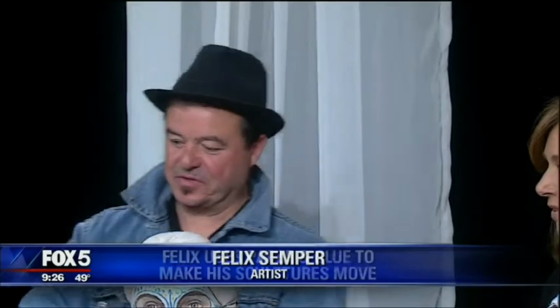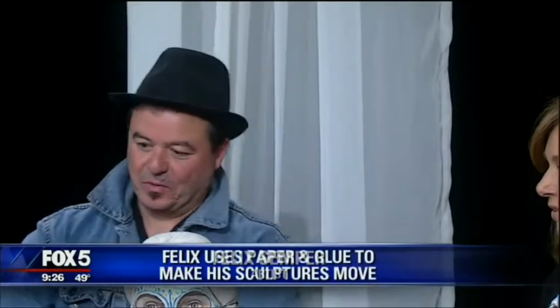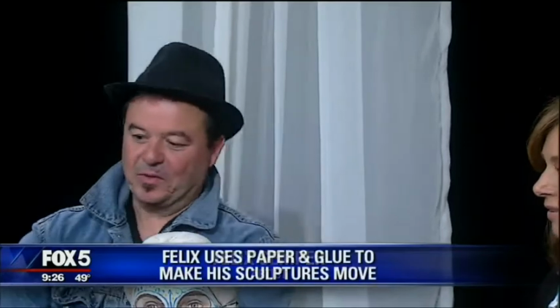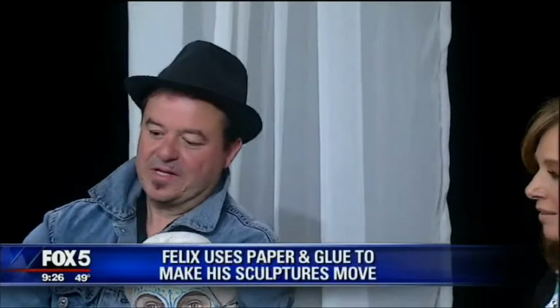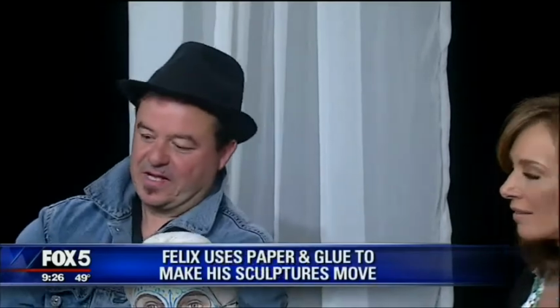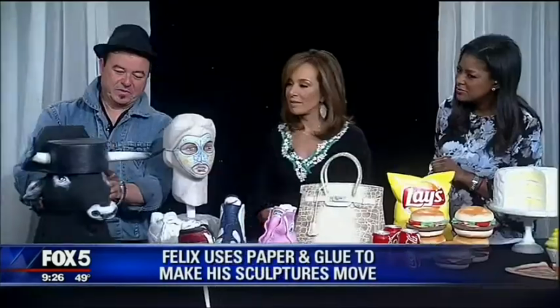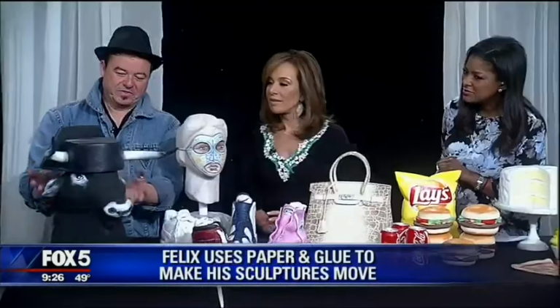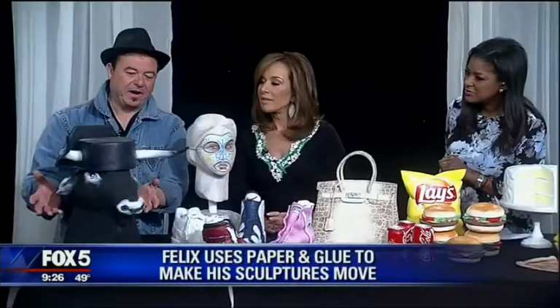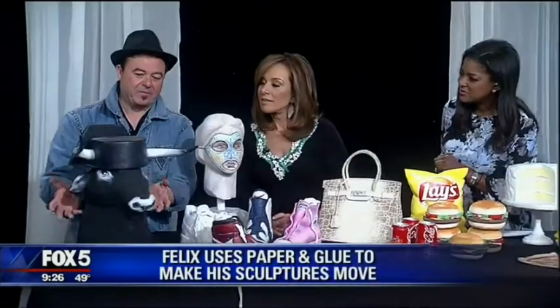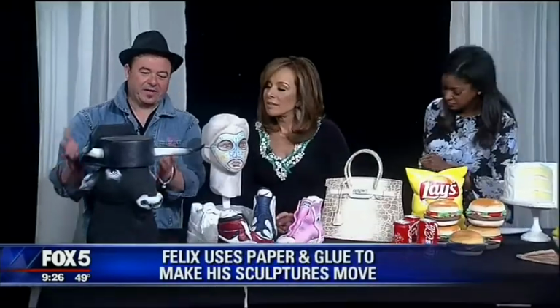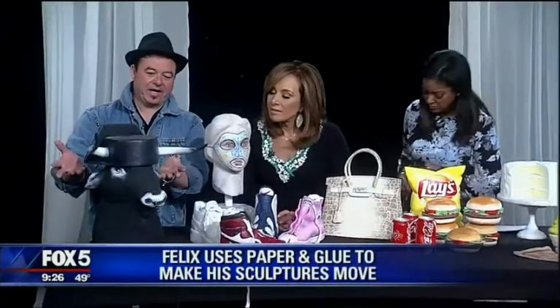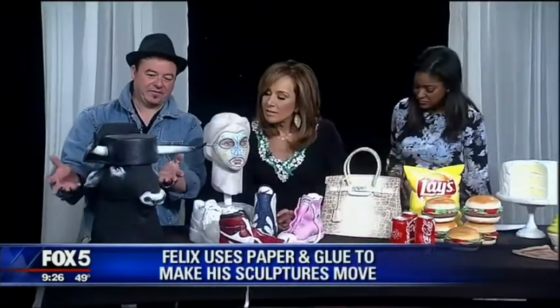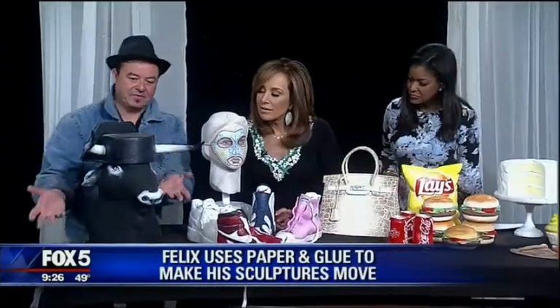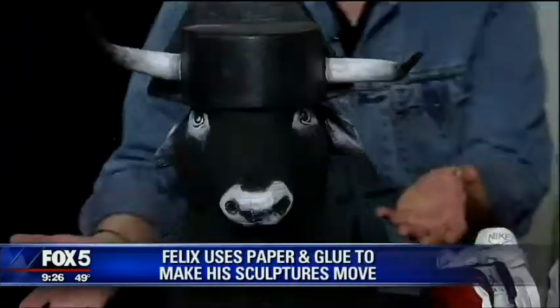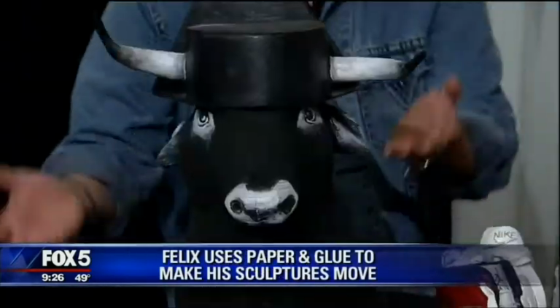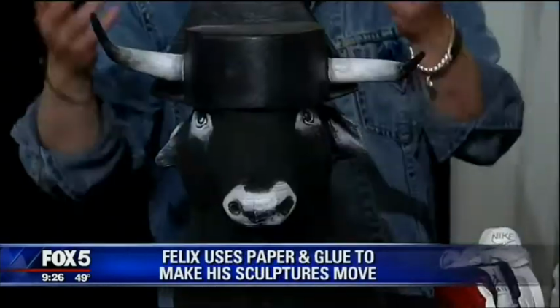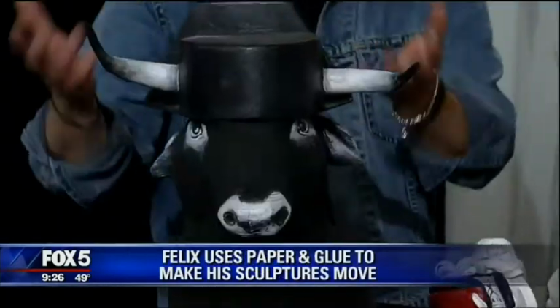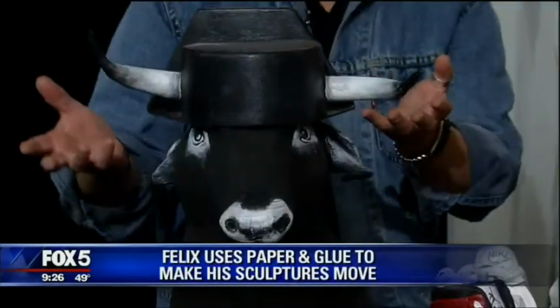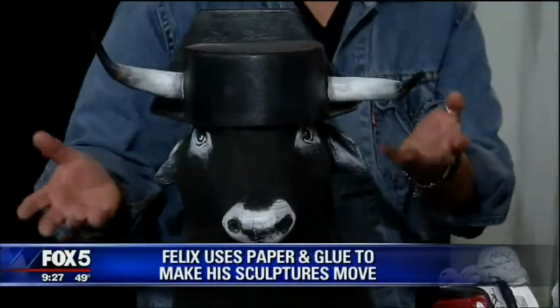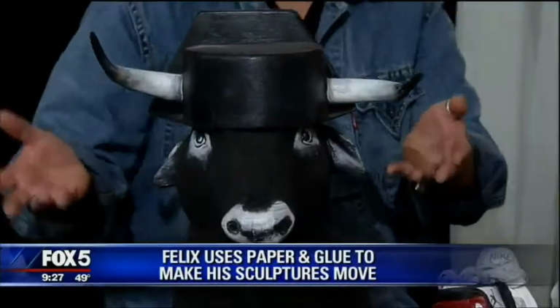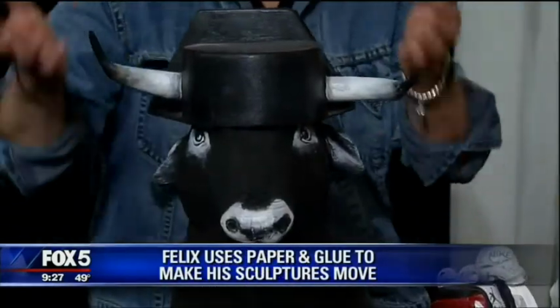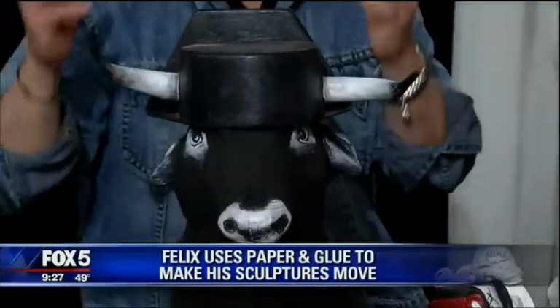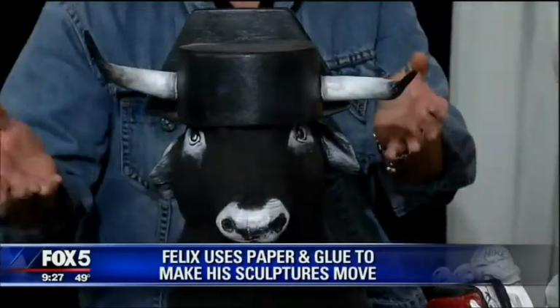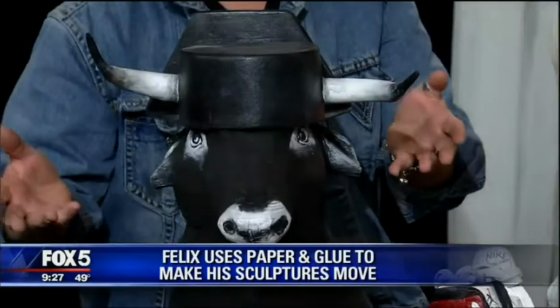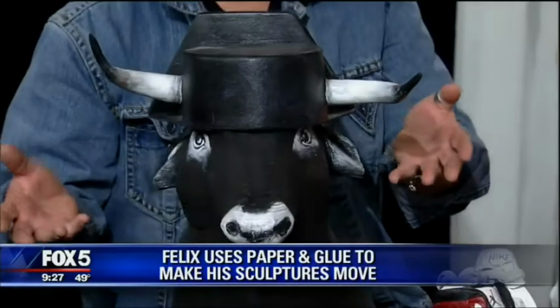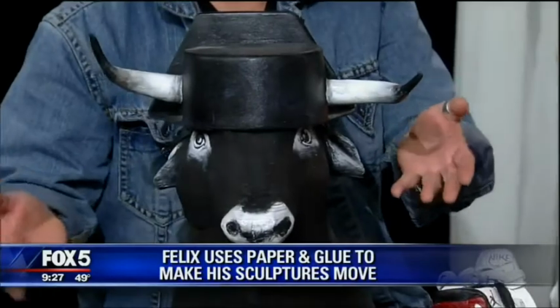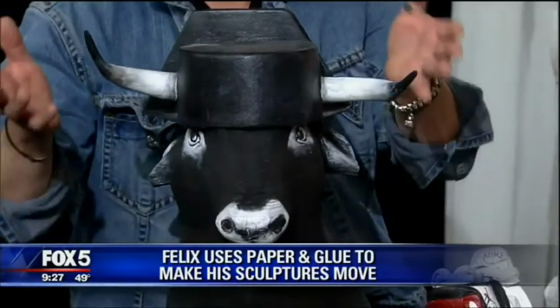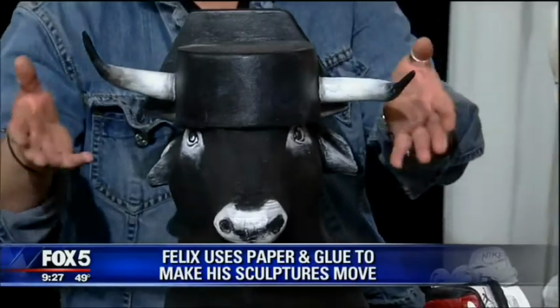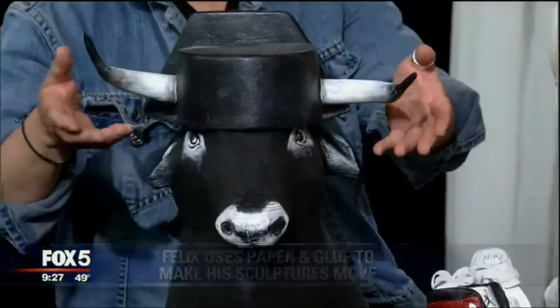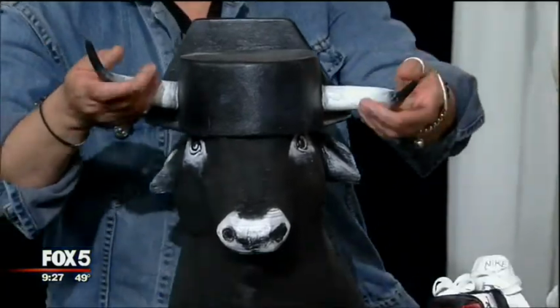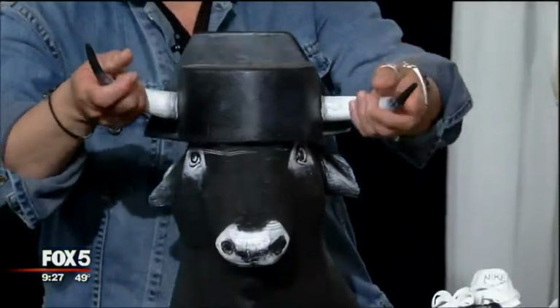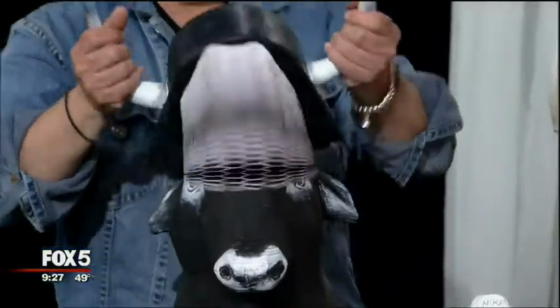For example, this bull was inspired by when I lived in Spain. Have you ever heard the term 'grab the bull by the horn'? It's safe to do it with this guy.